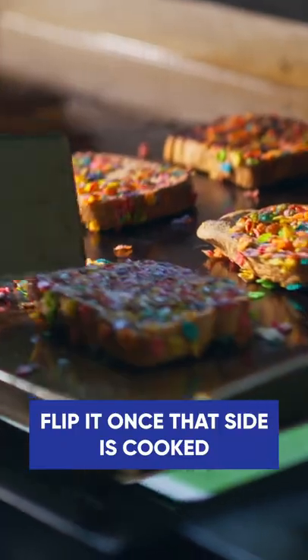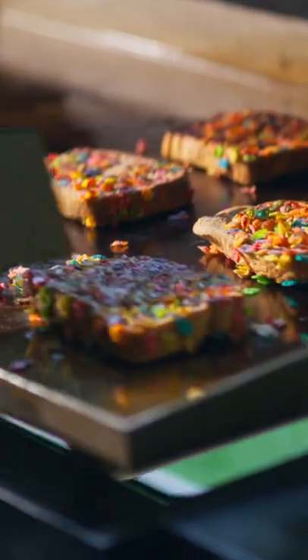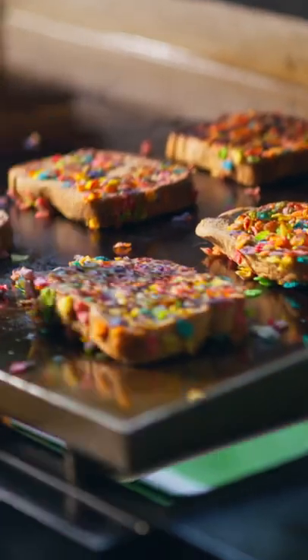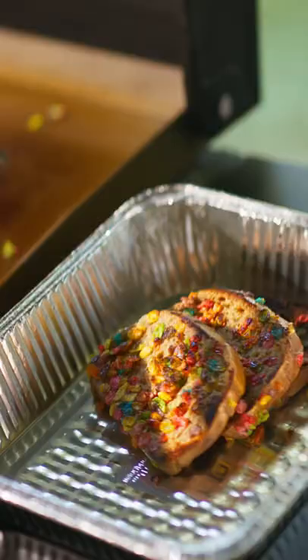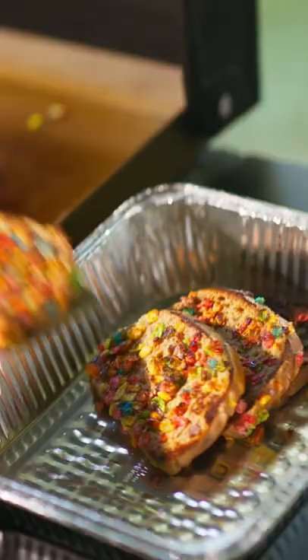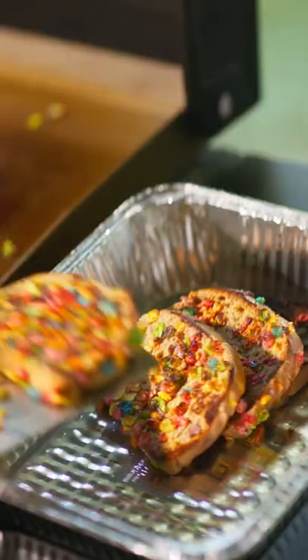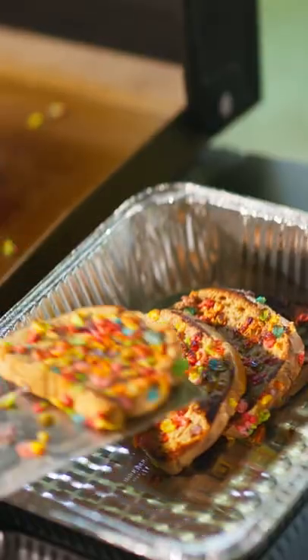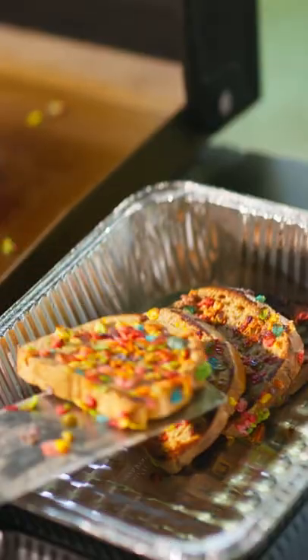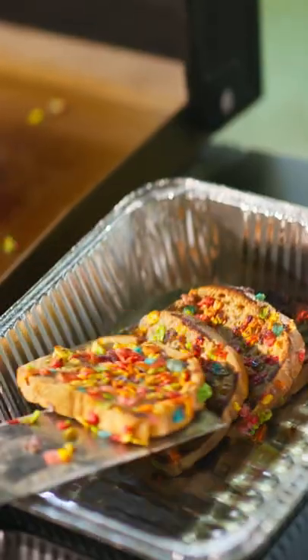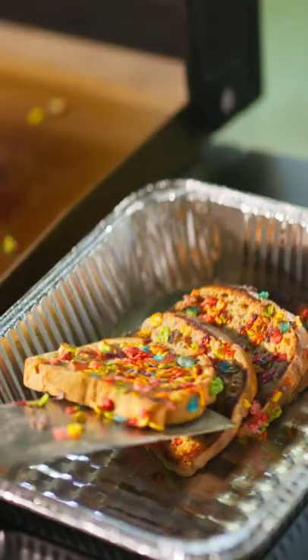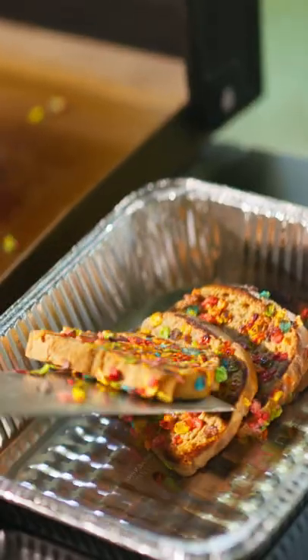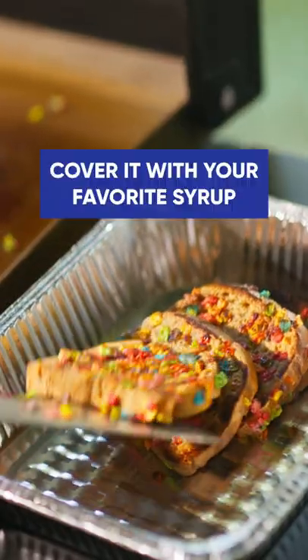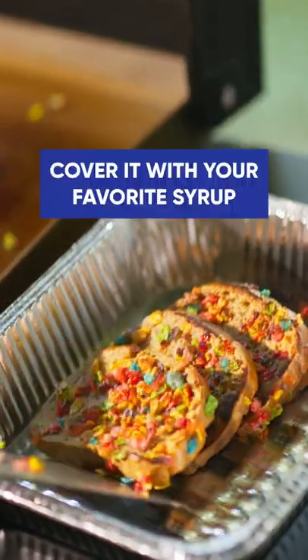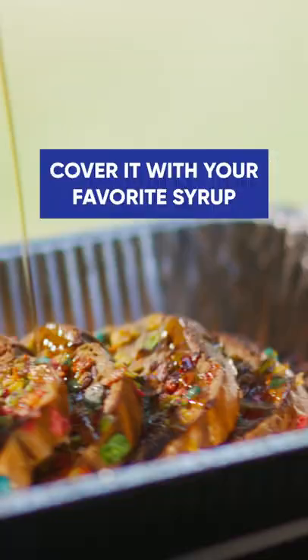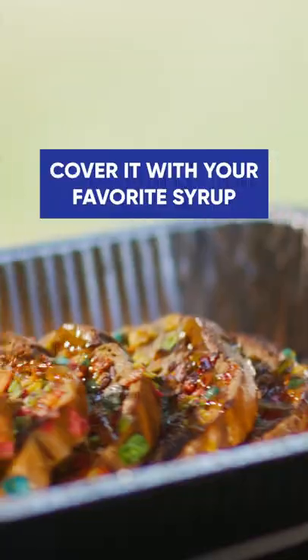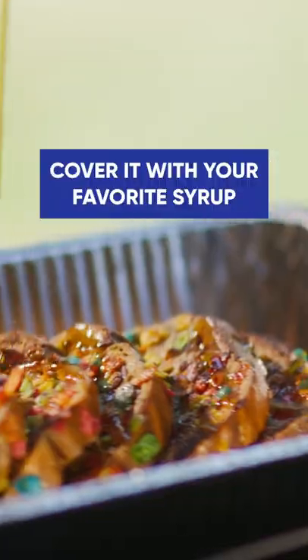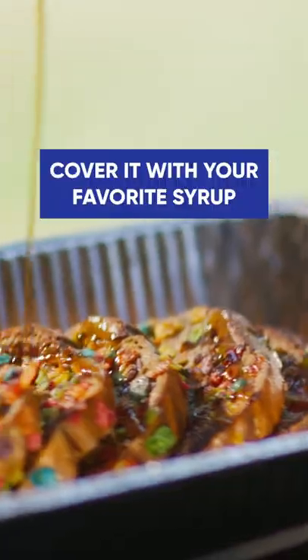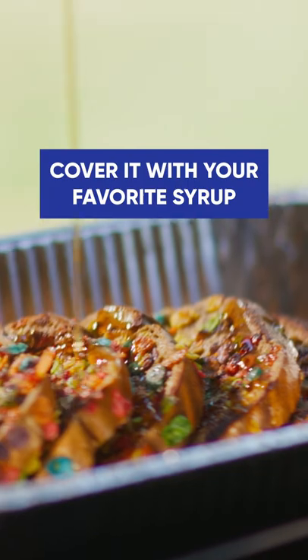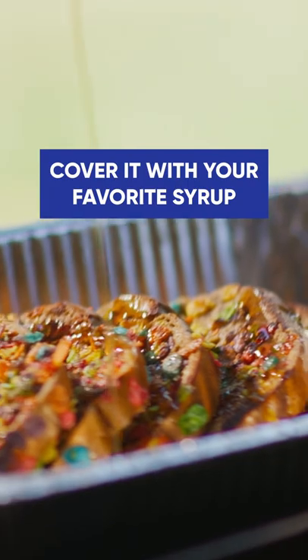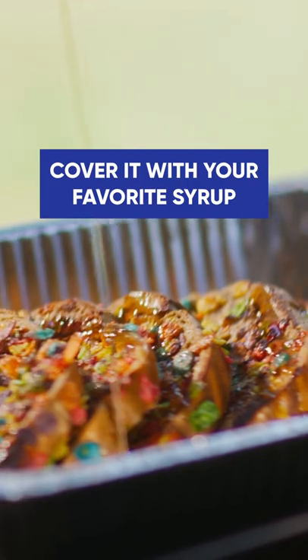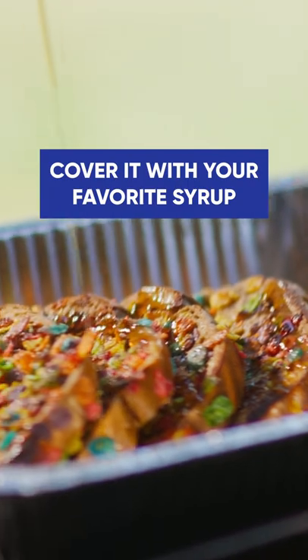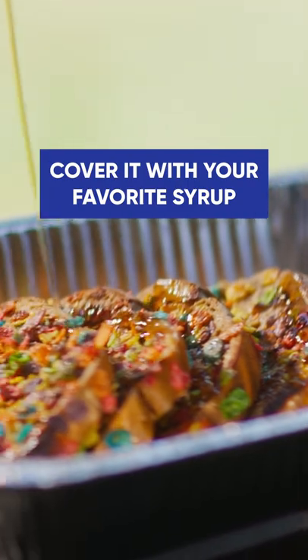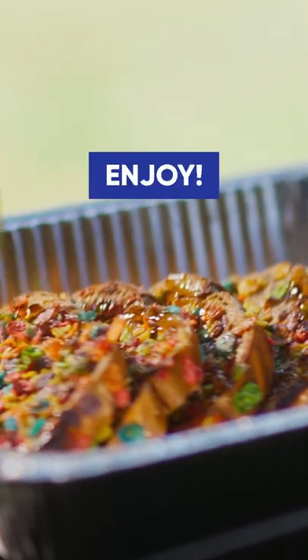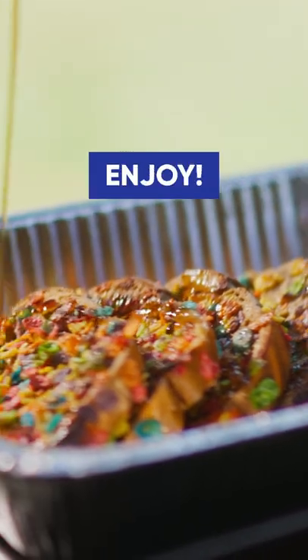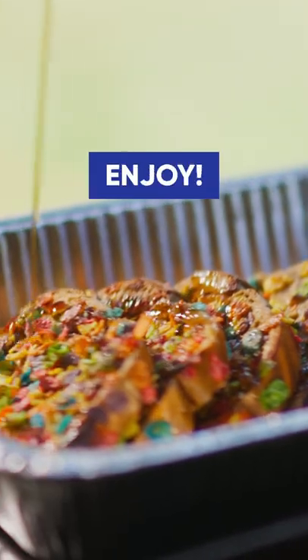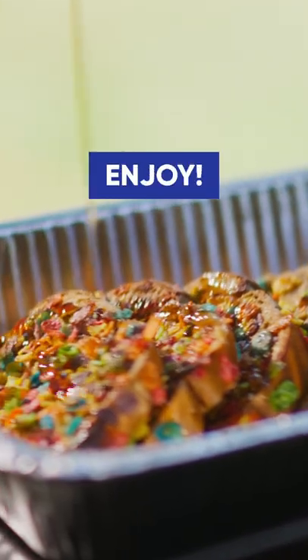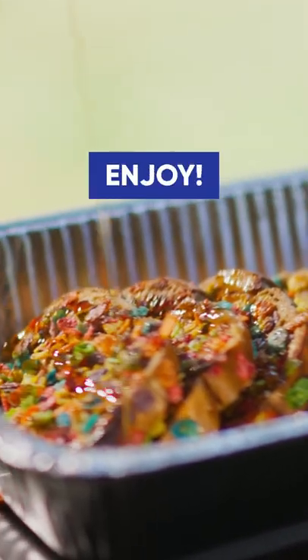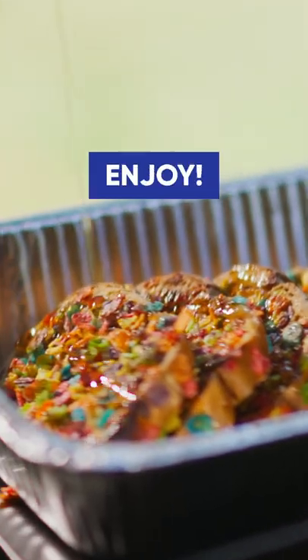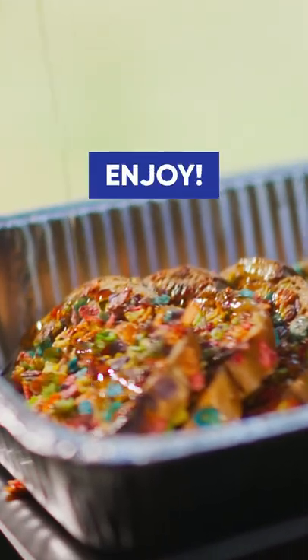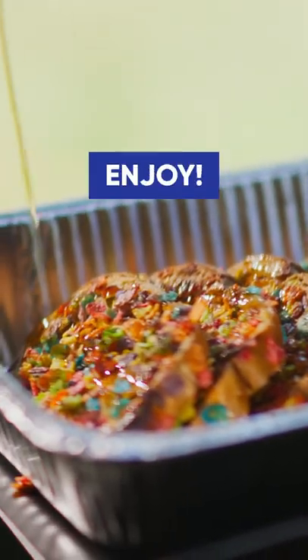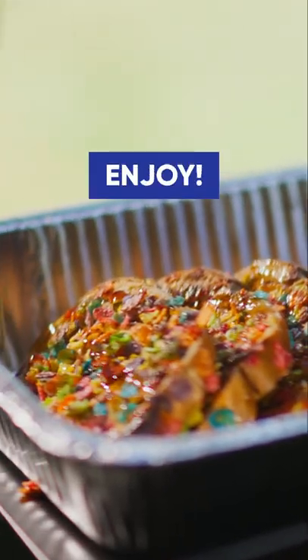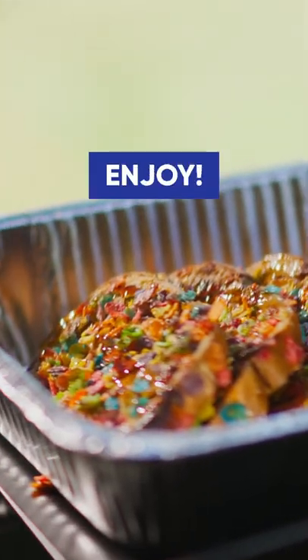Take it off the griddle, cover it in your favorite syrup, and enjoy this incredible French toast.